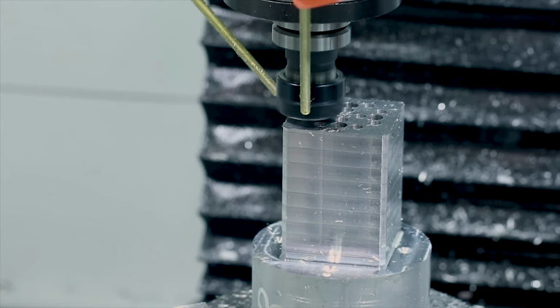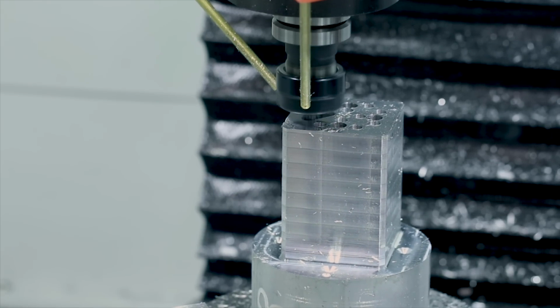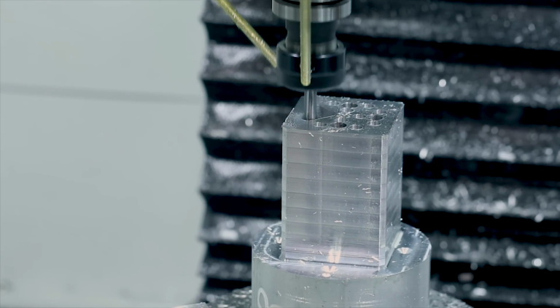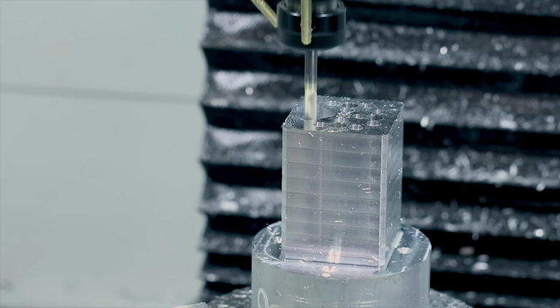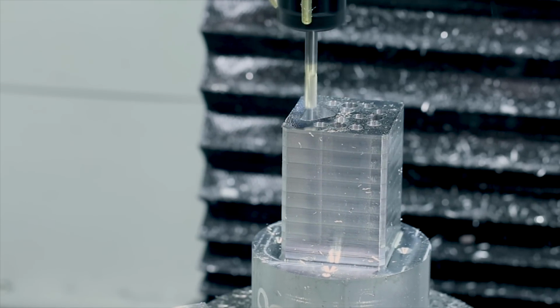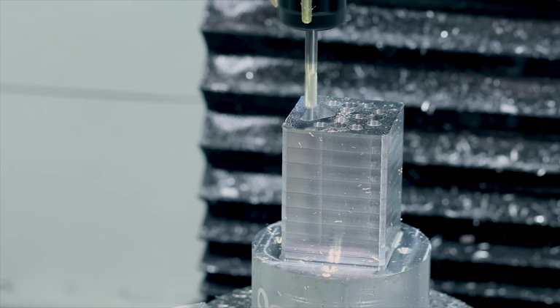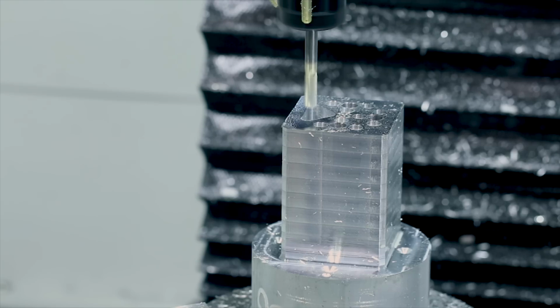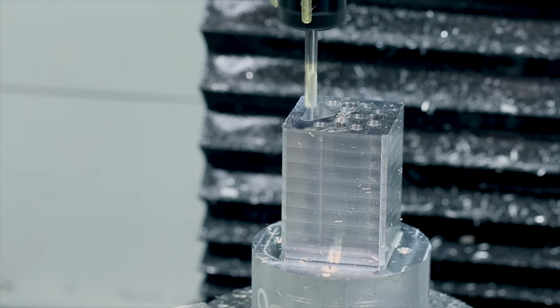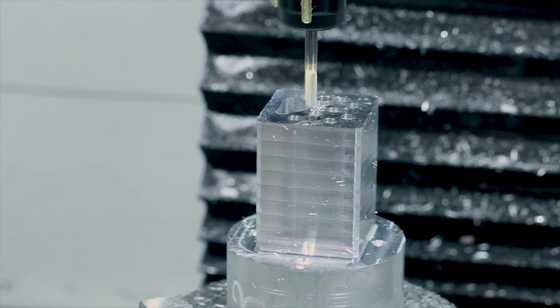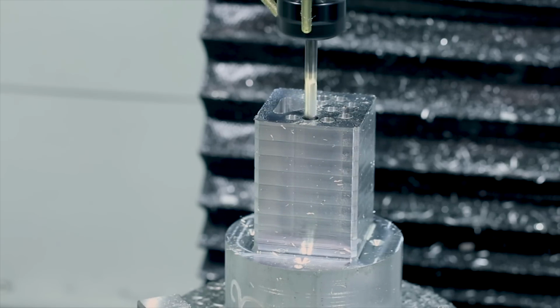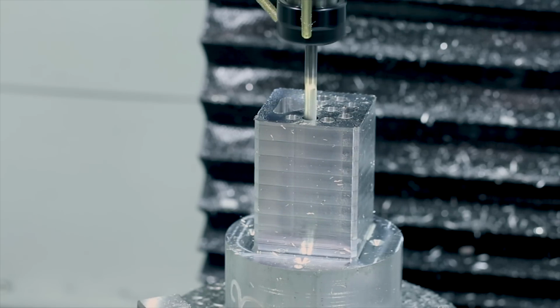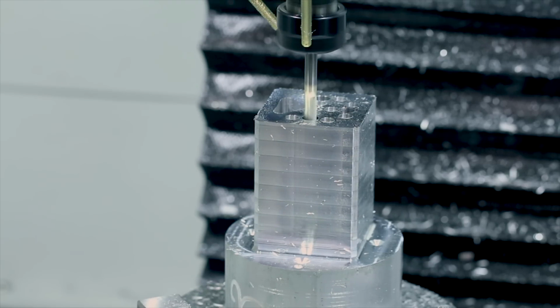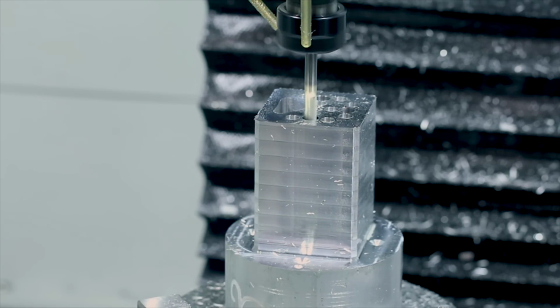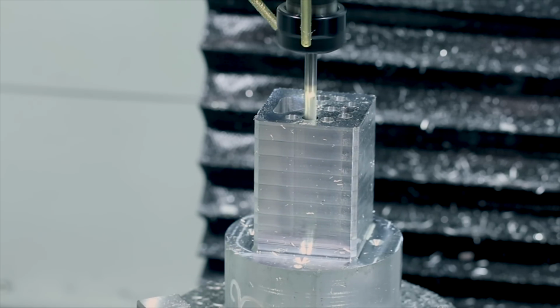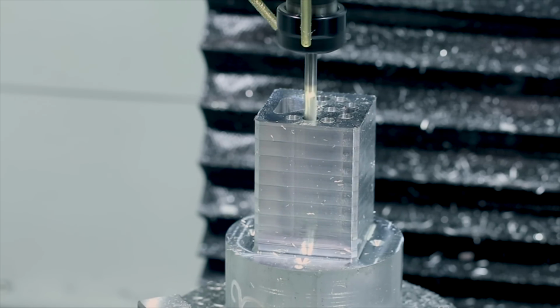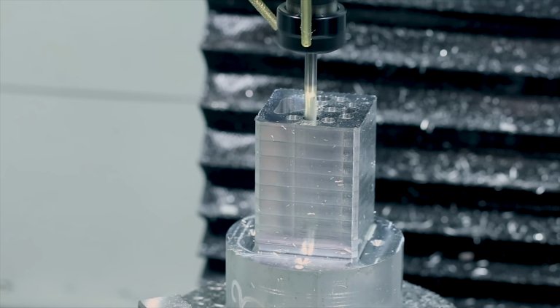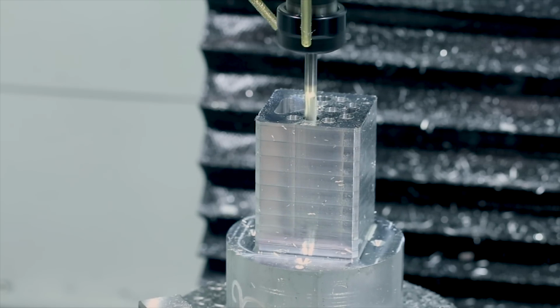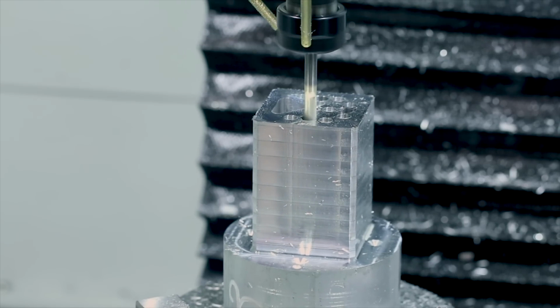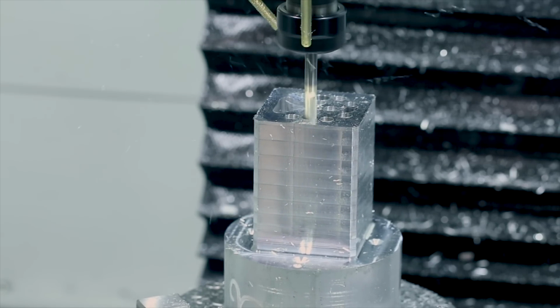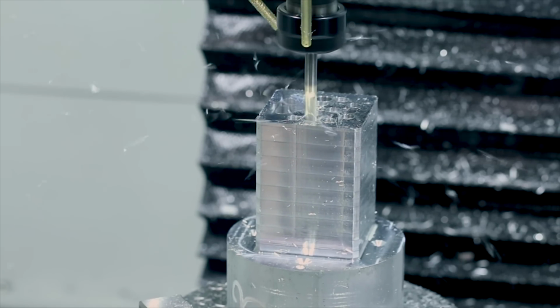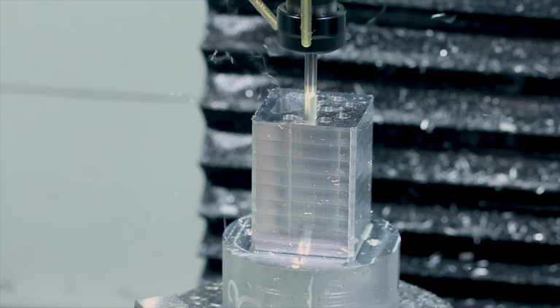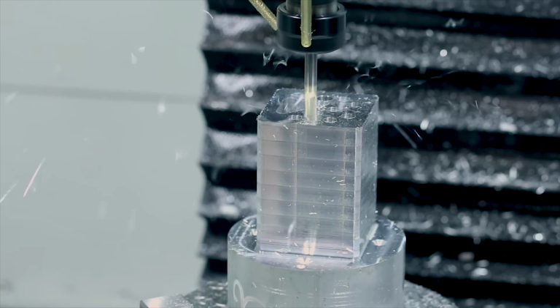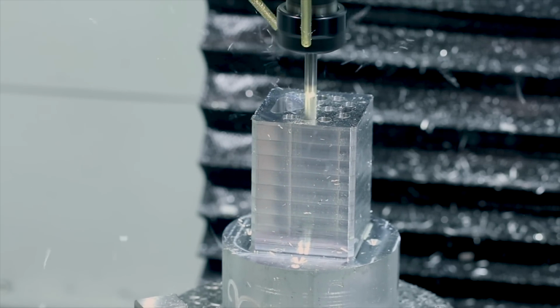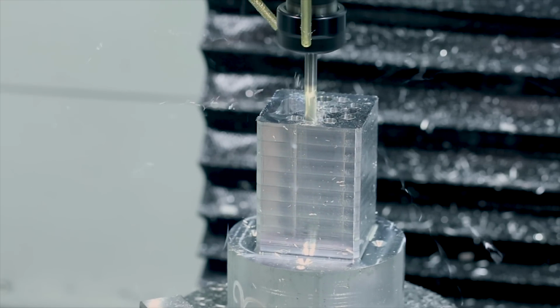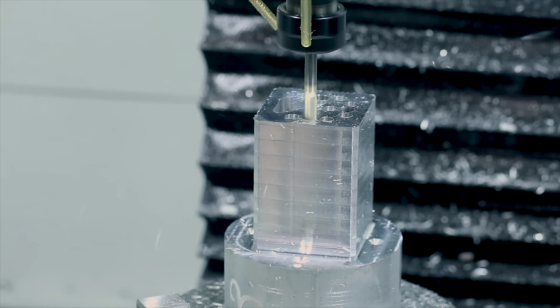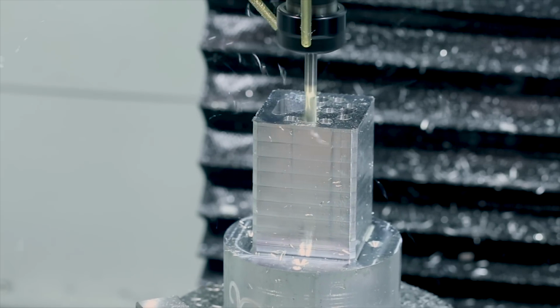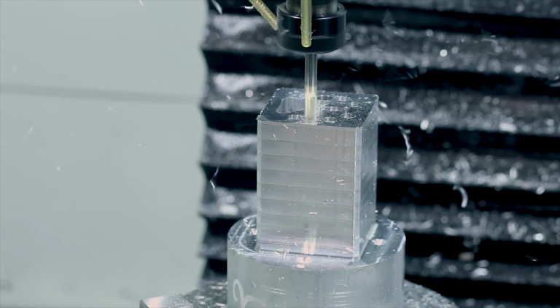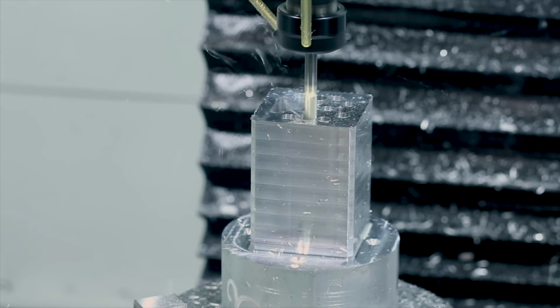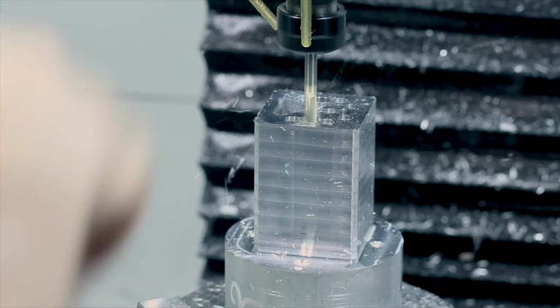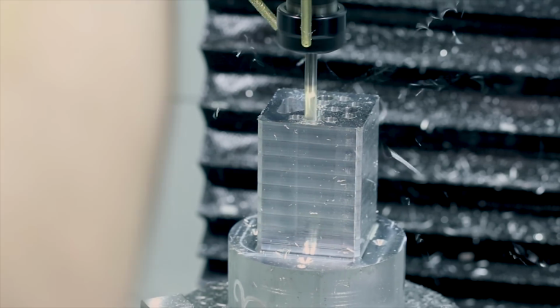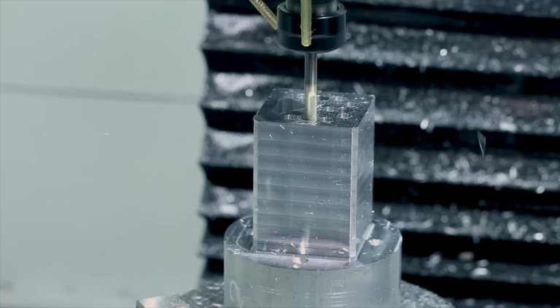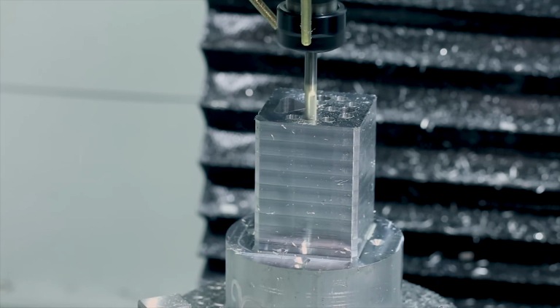The clearance was getting a little close there at the end, so I gave the chip evacuation some help with the airgun. Next time I would just extend the stick out another quarter of an inch and maybe back off the speeds and feeds a little bit, just so I wouldn't have to sit there and babysit the thing.